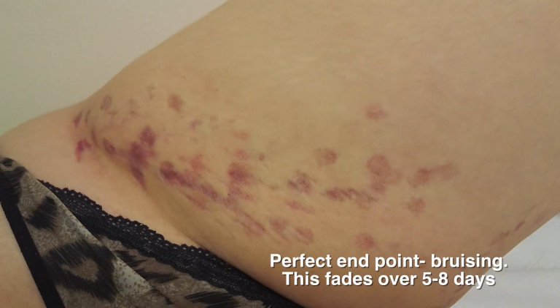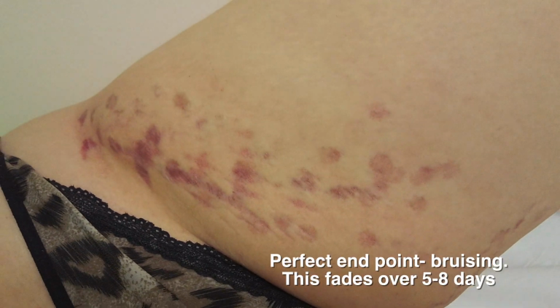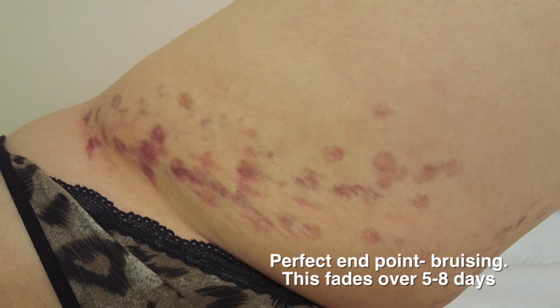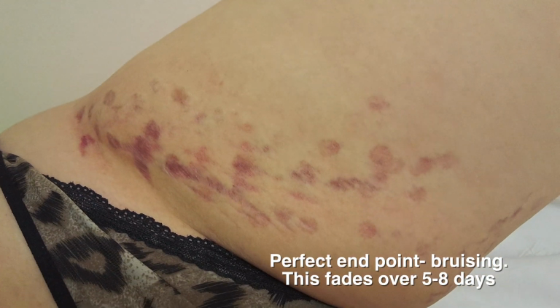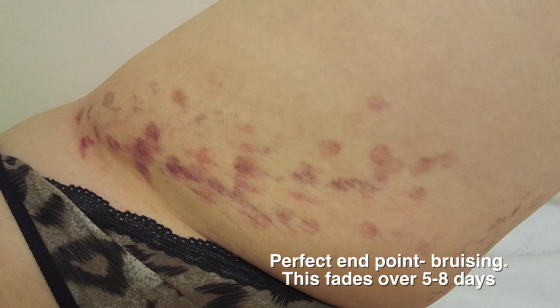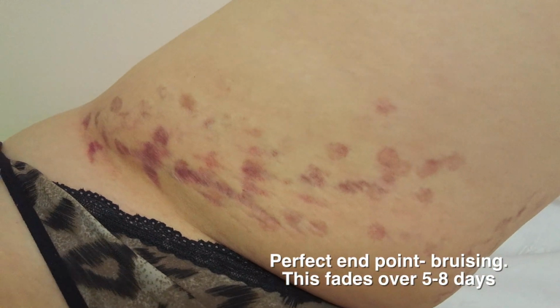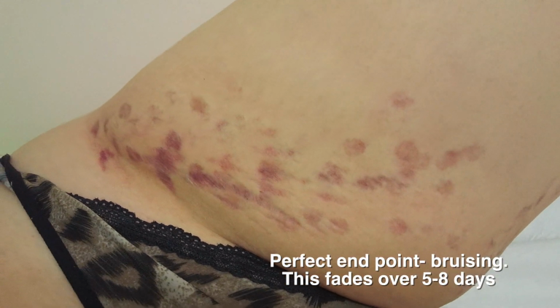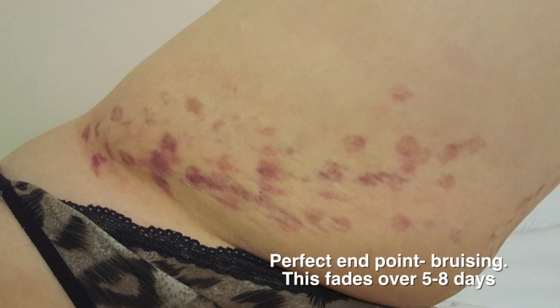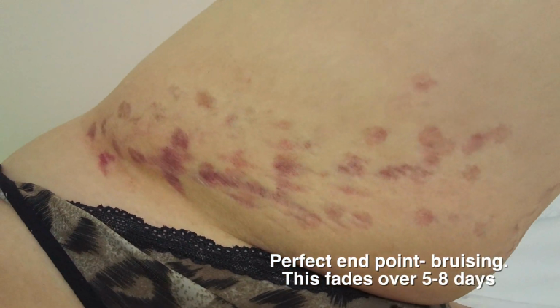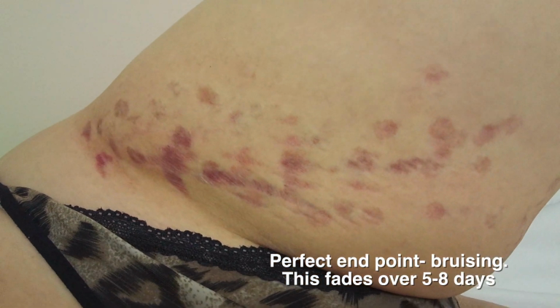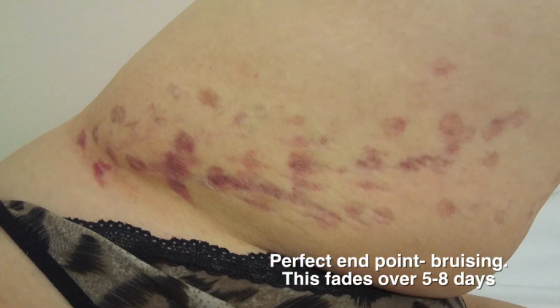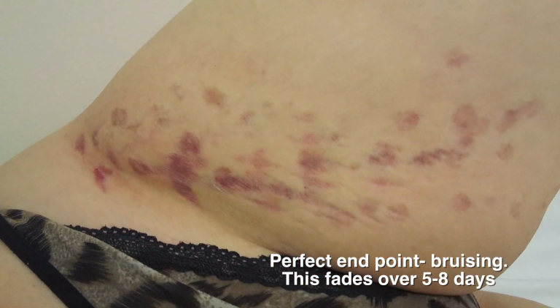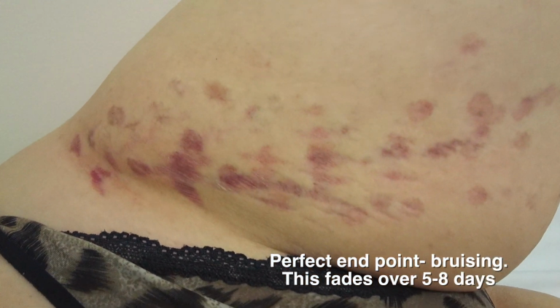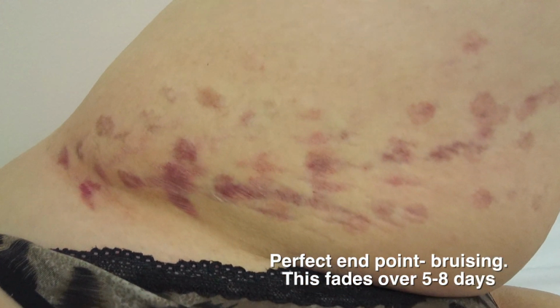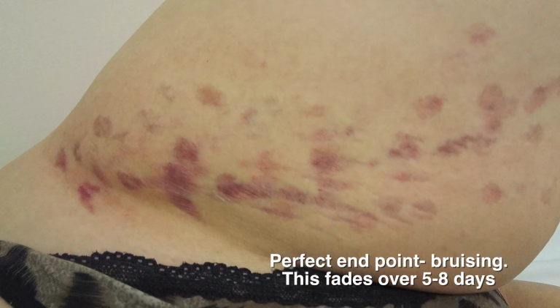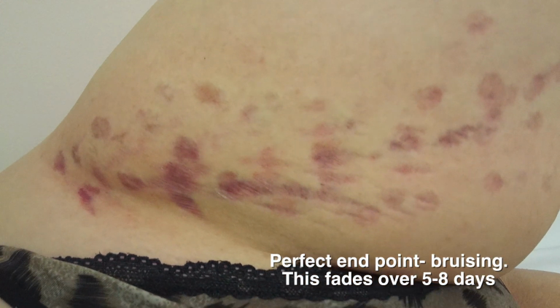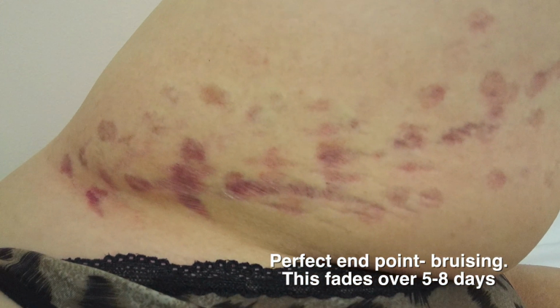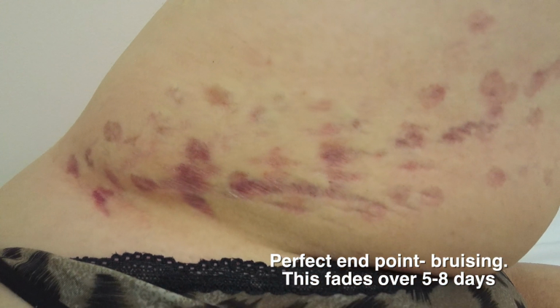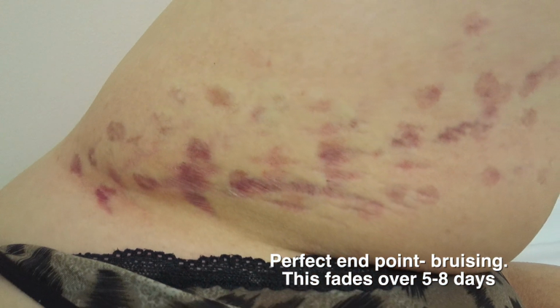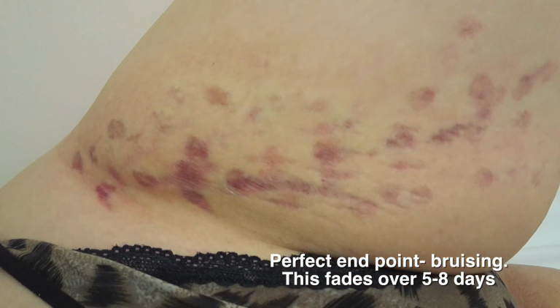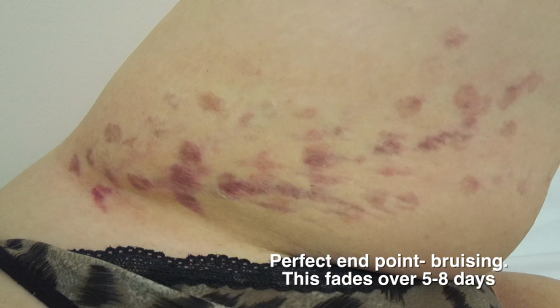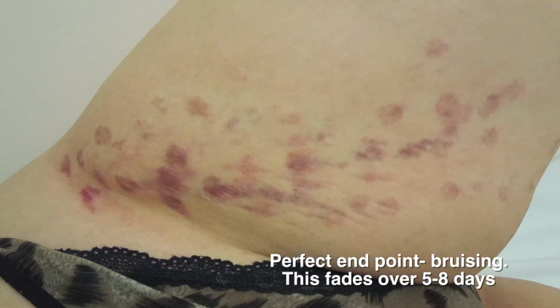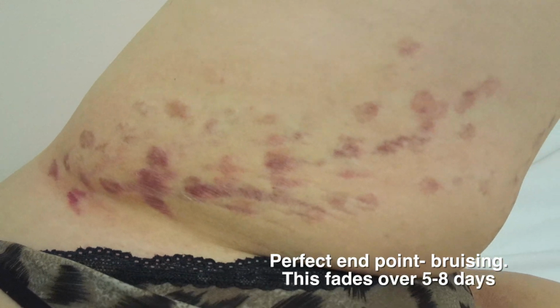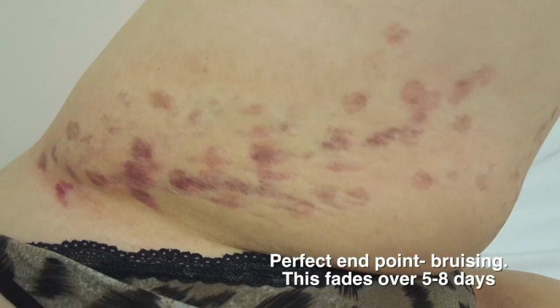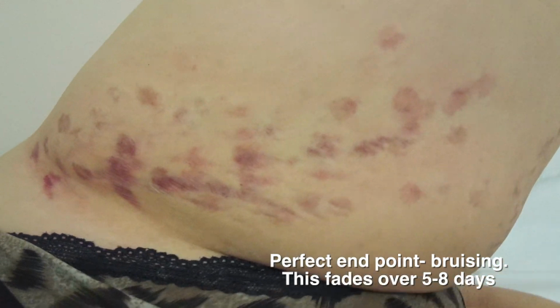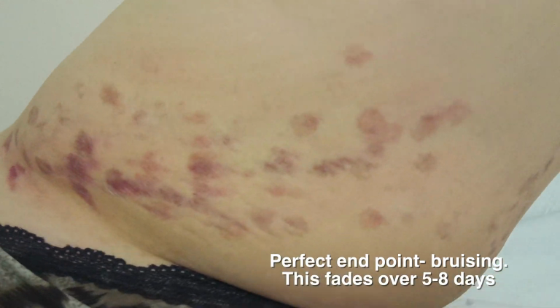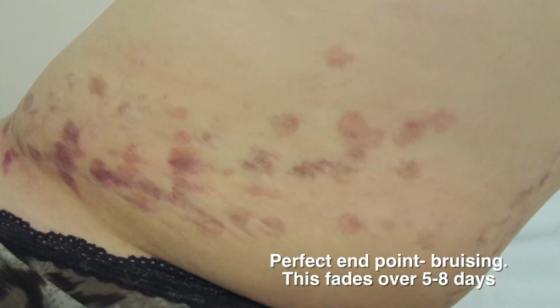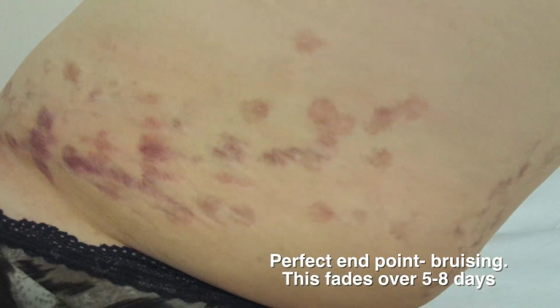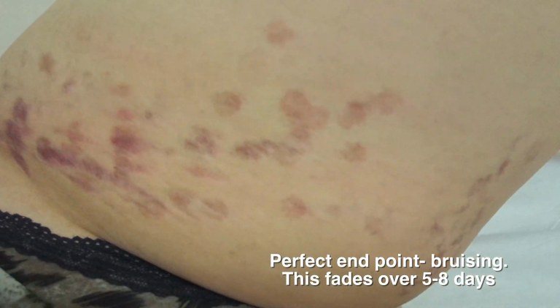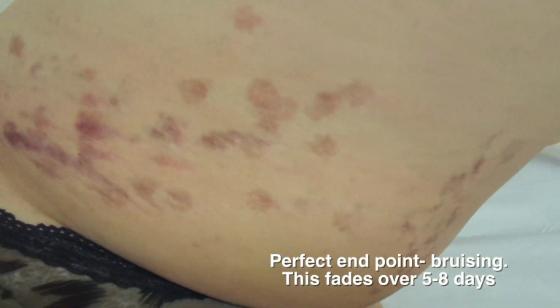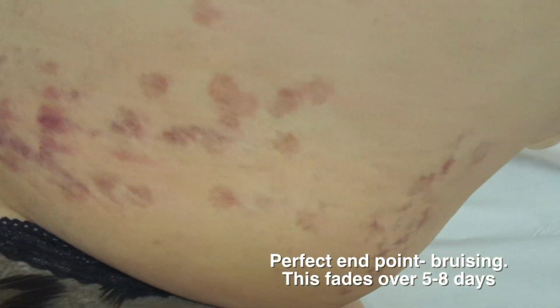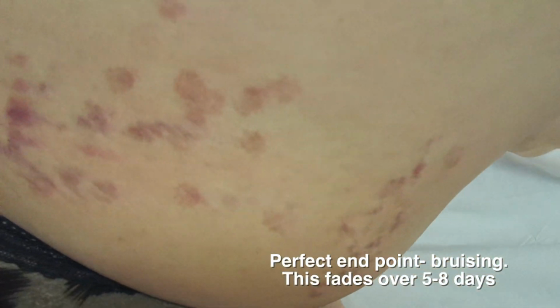And this is the perfect end point. We need that bruising, and the bruising often lasts between five to eight days, even longer.